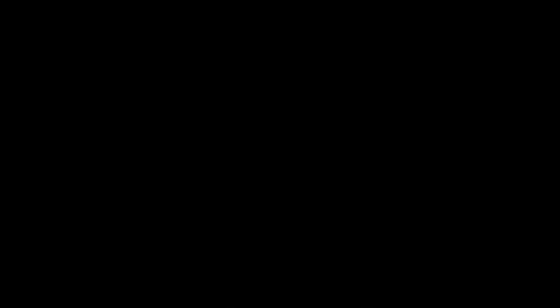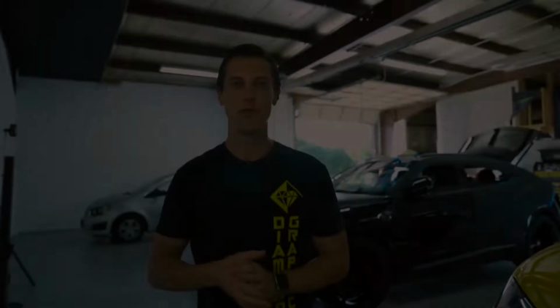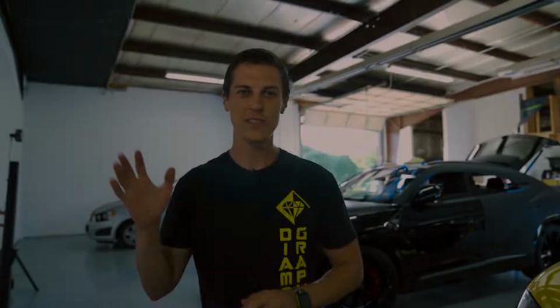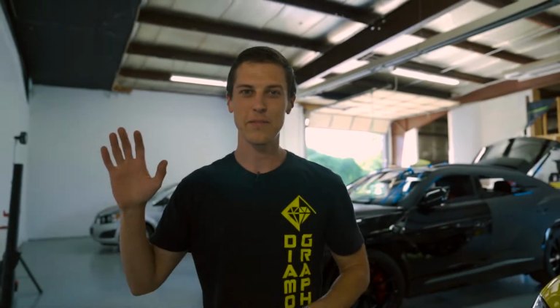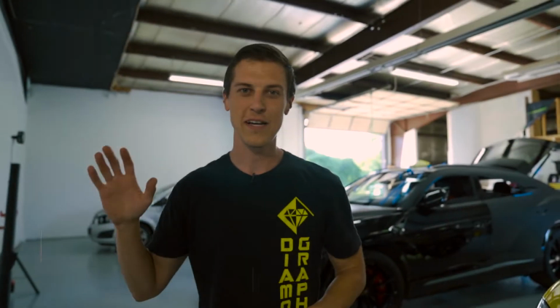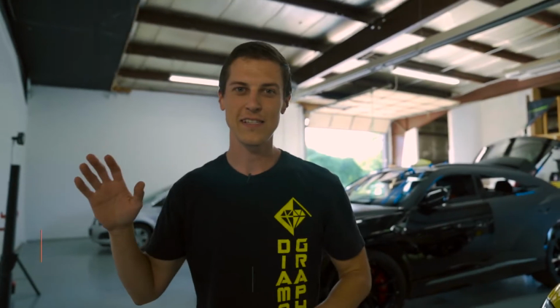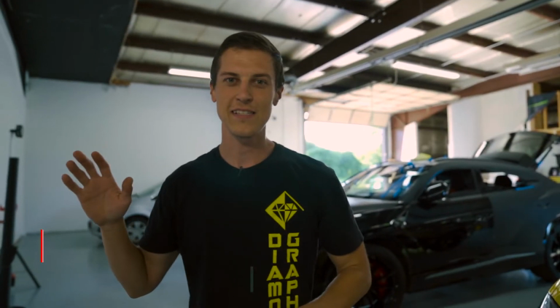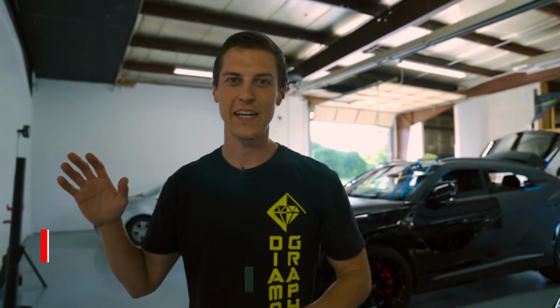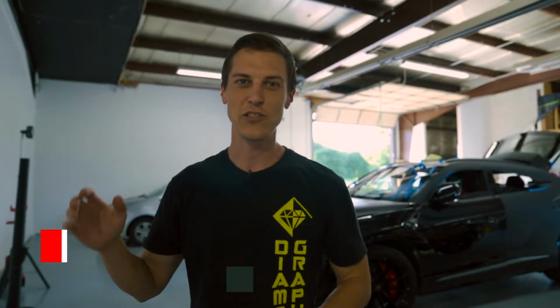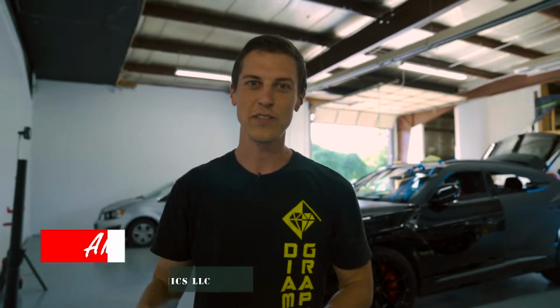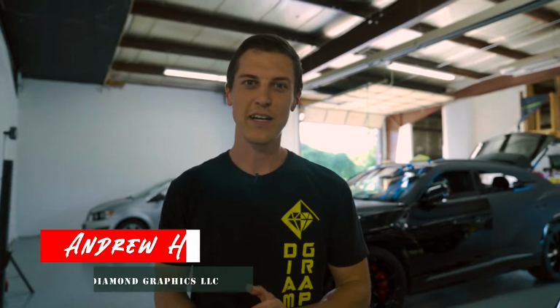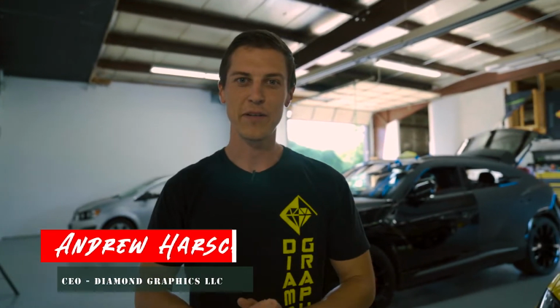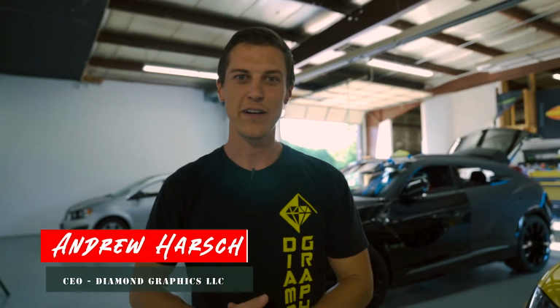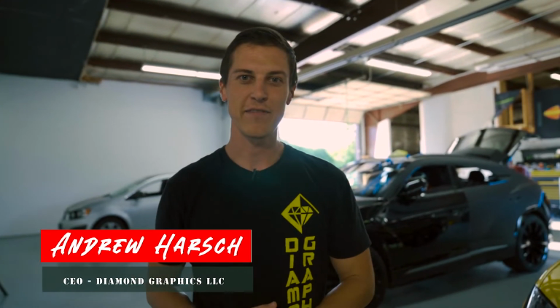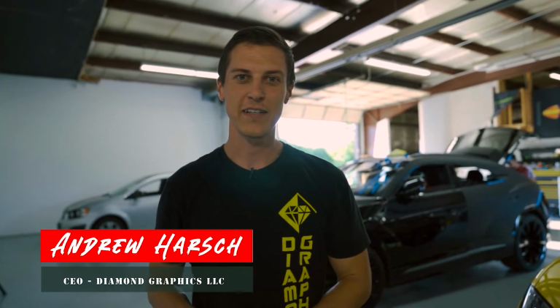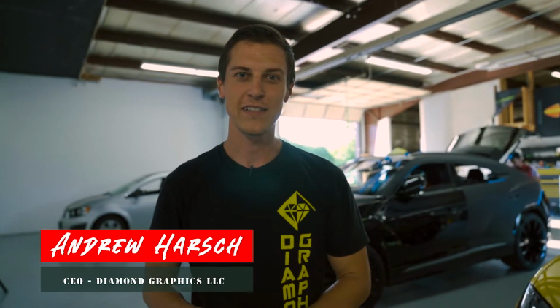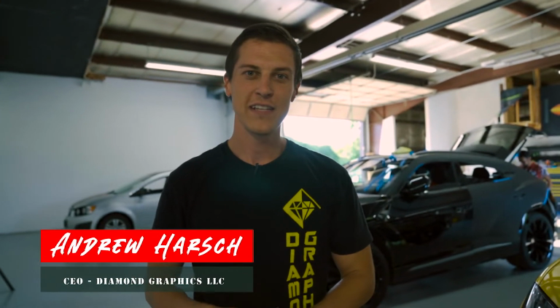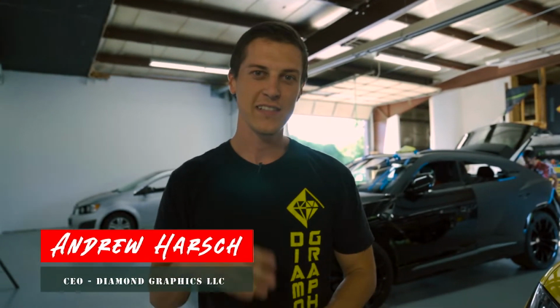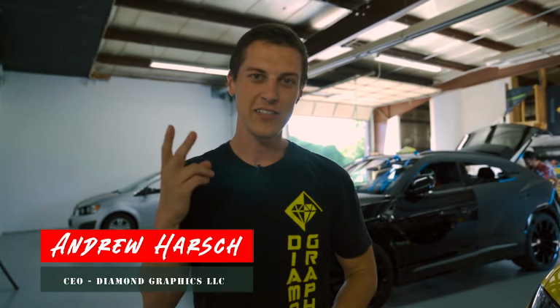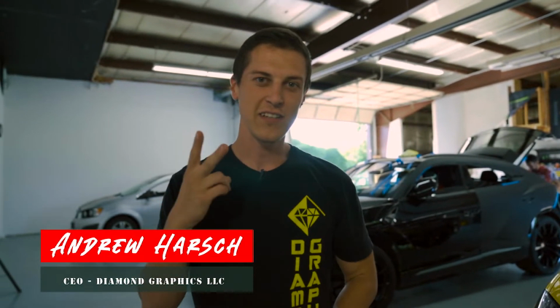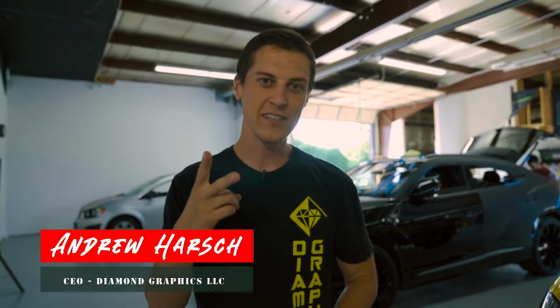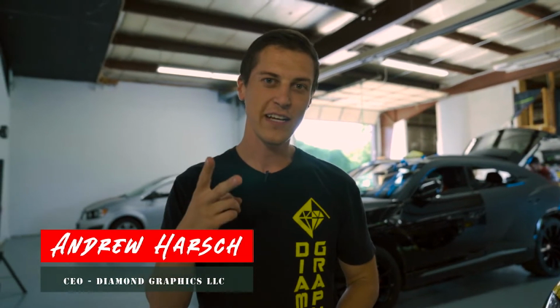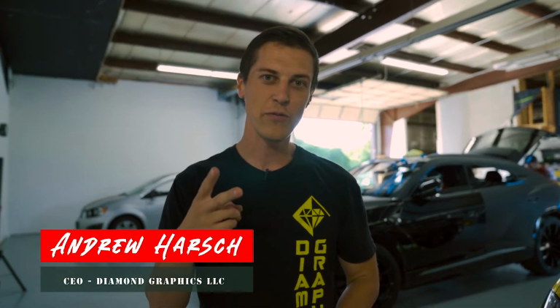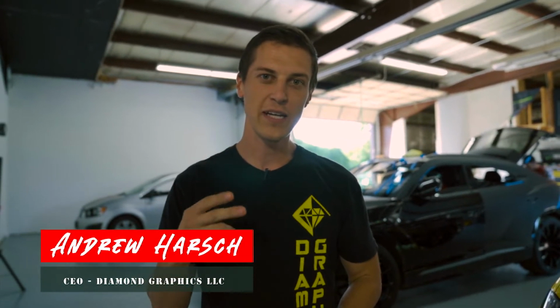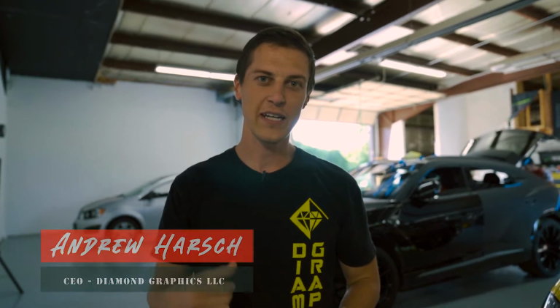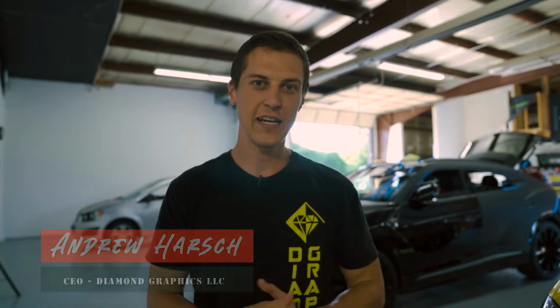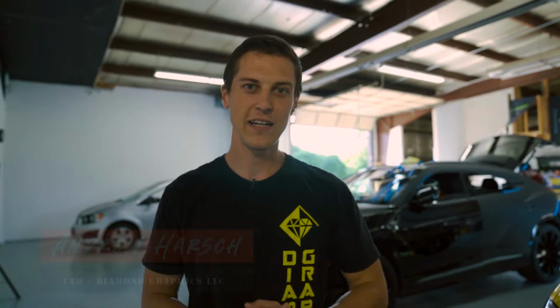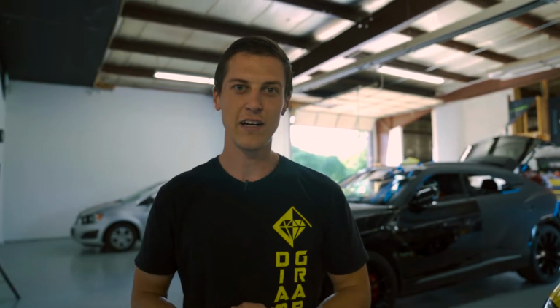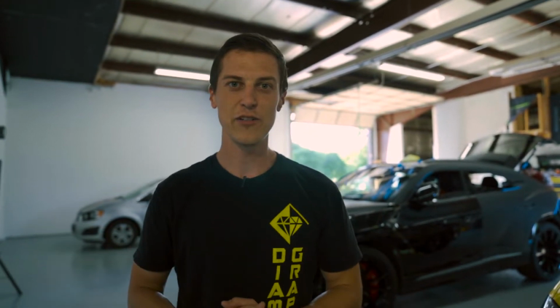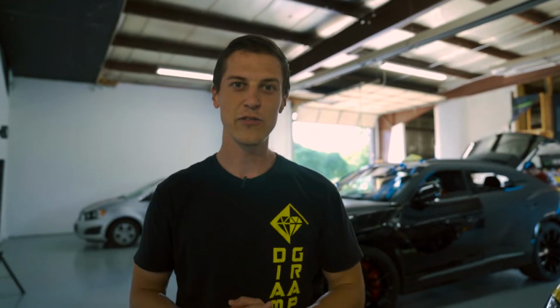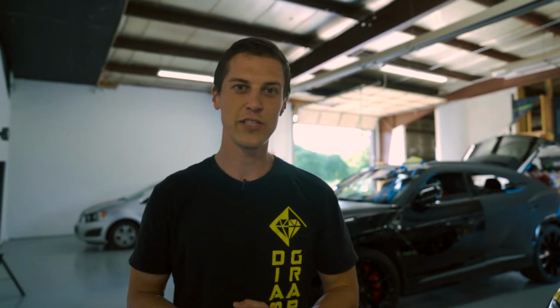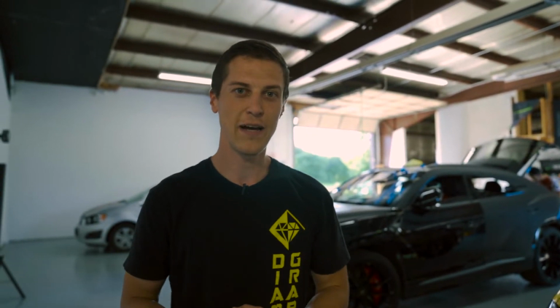What's up guys? This is Andrew at Diamond Graphics. This is our second week at our new shop.